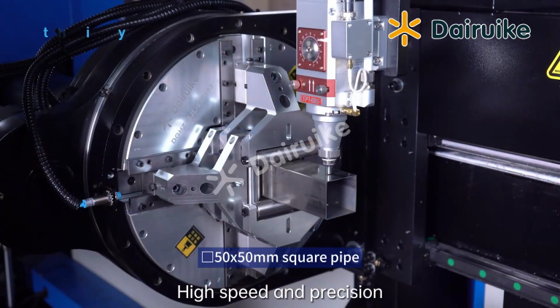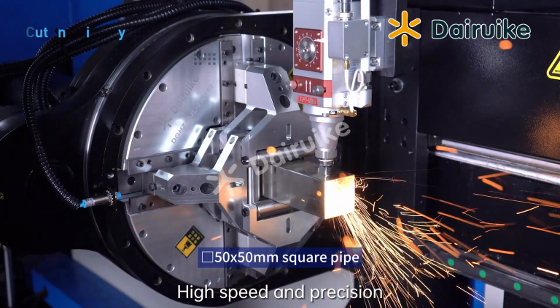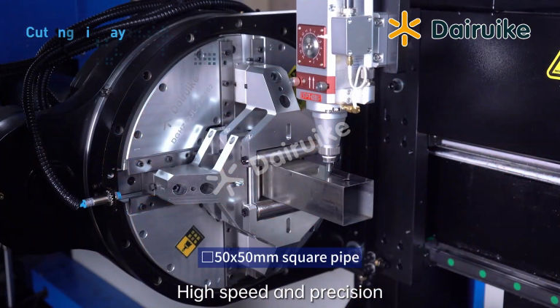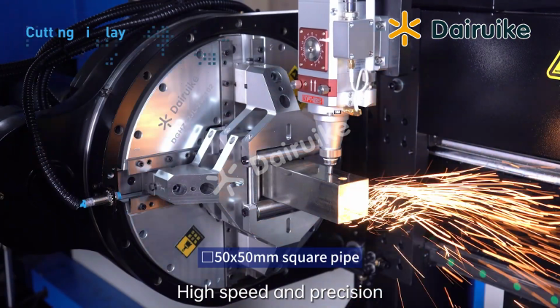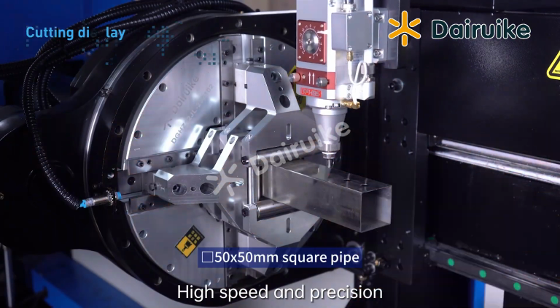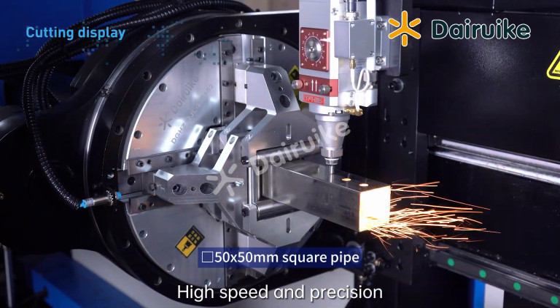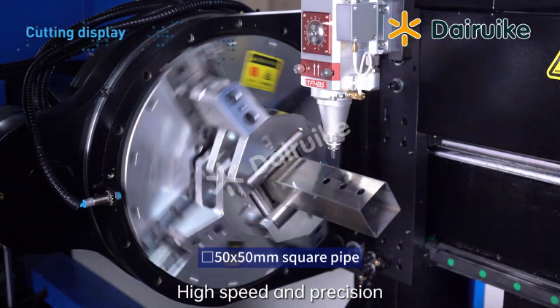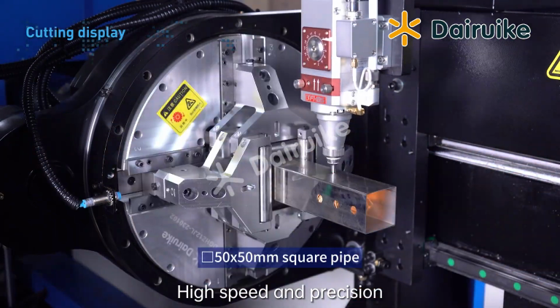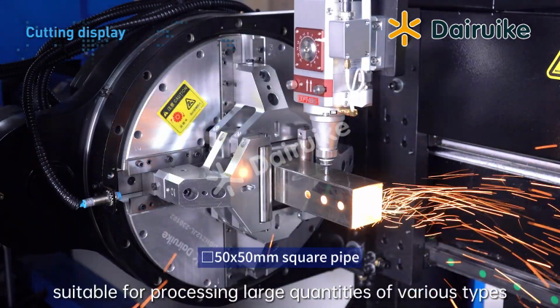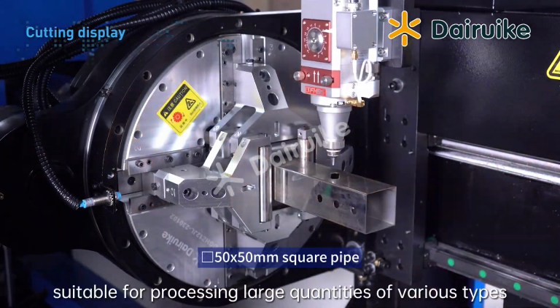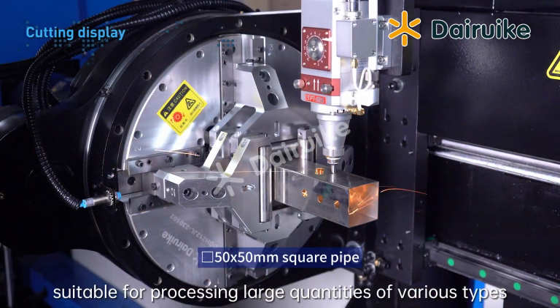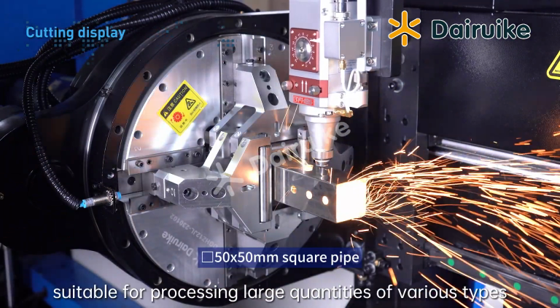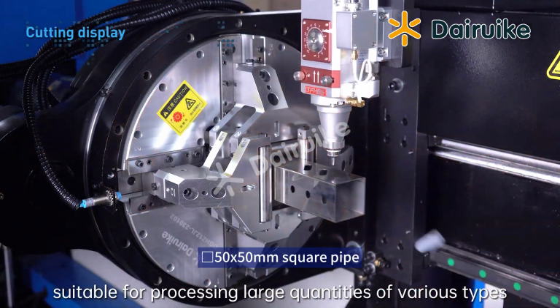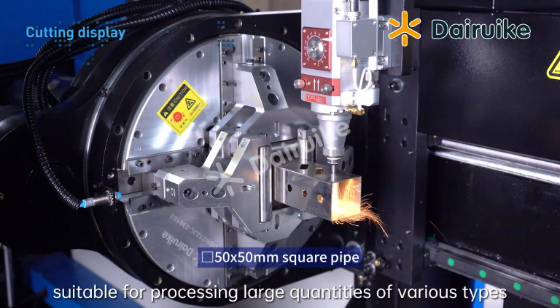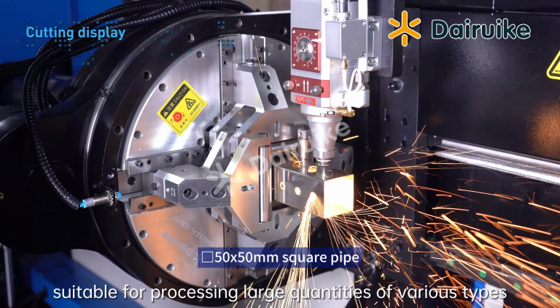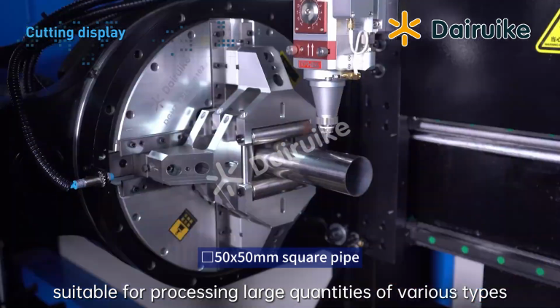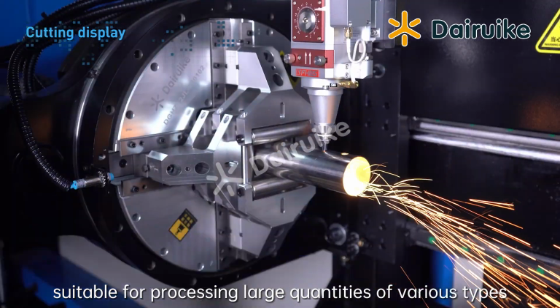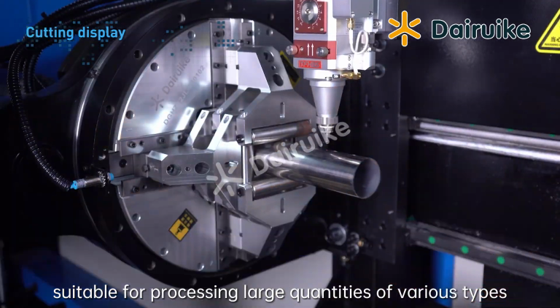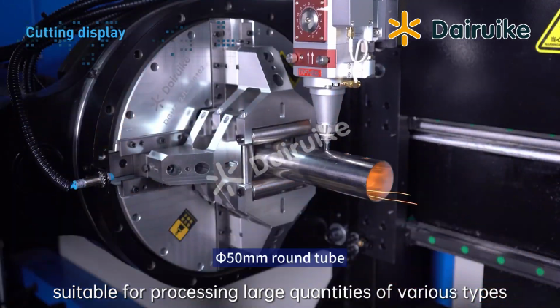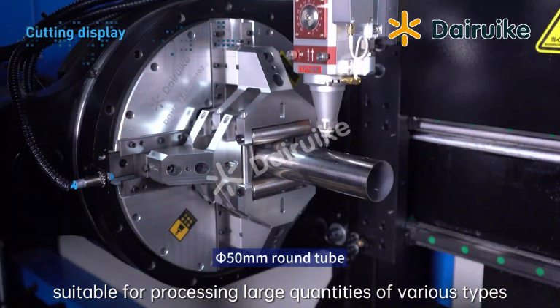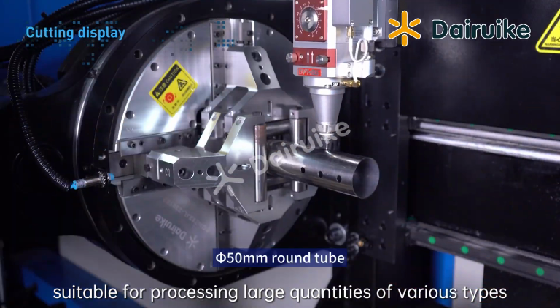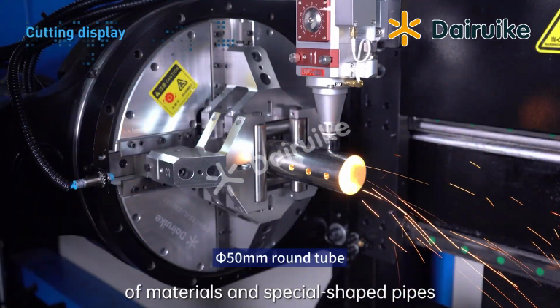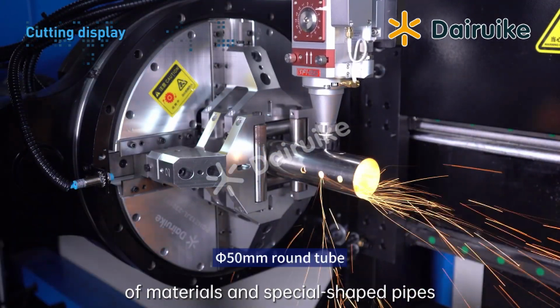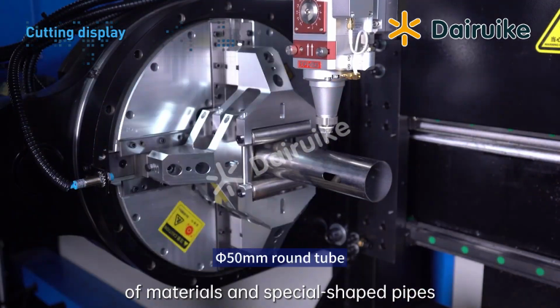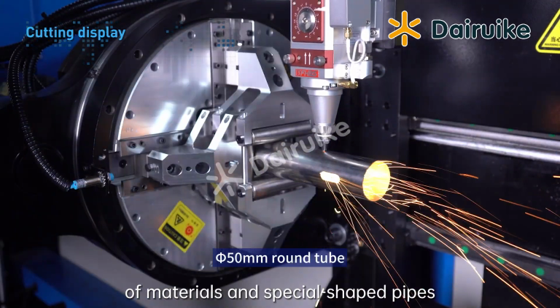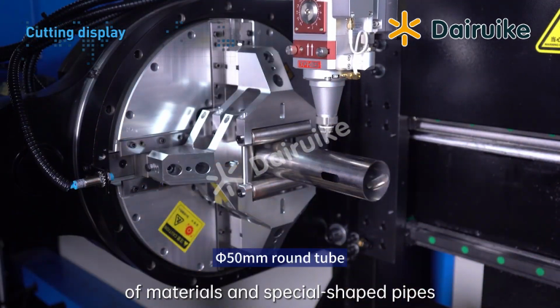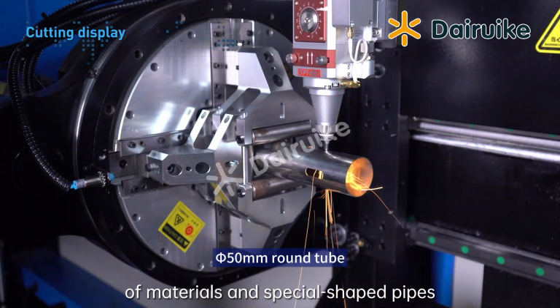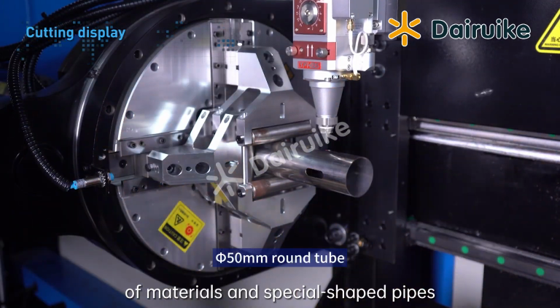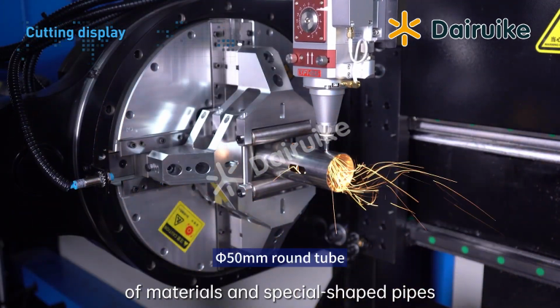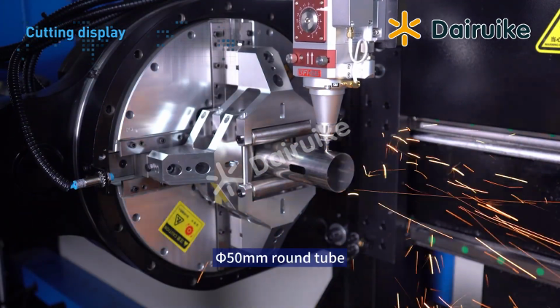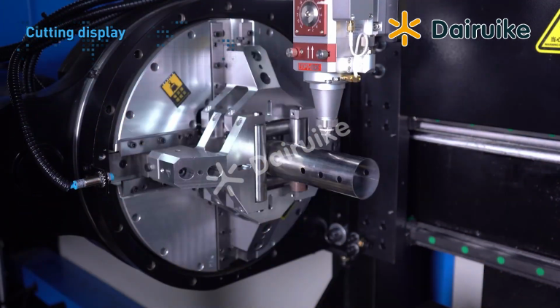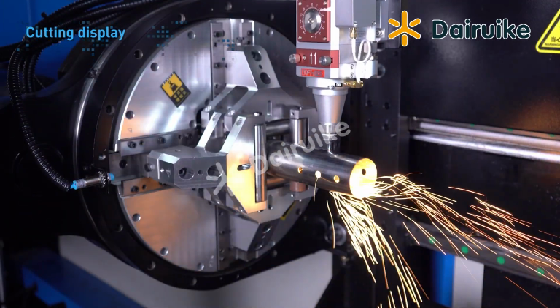High speed and precision. Suitable for processing large quantities of various types of materials and special shaped pipes.